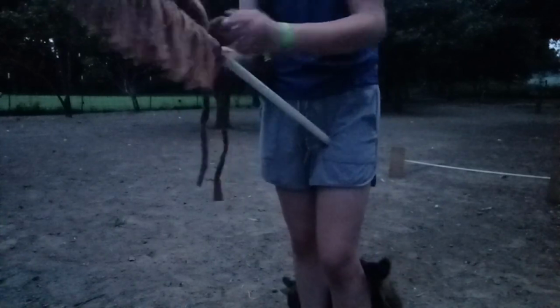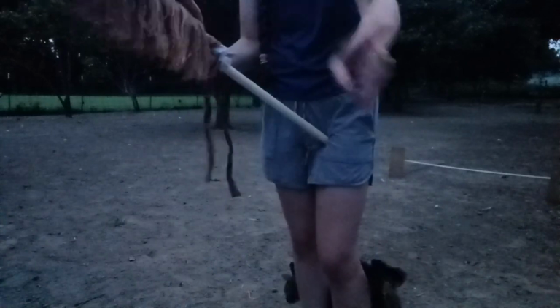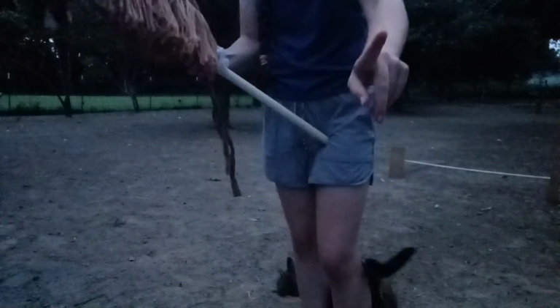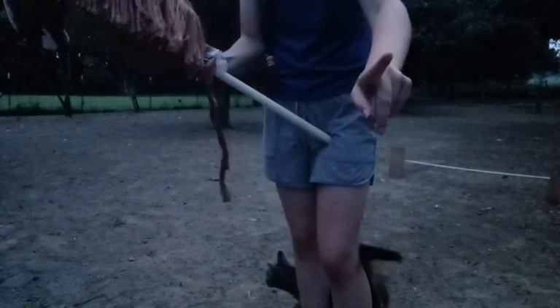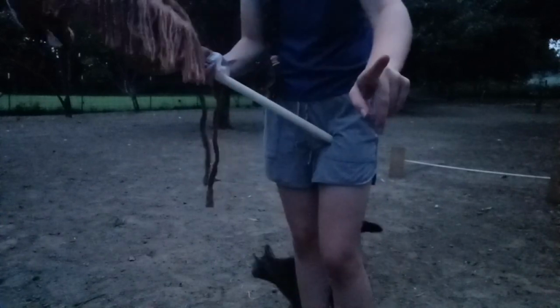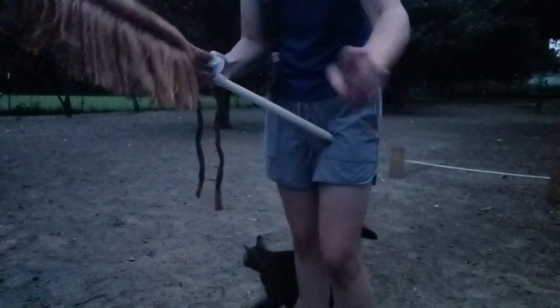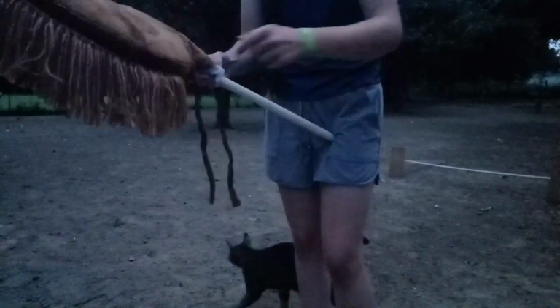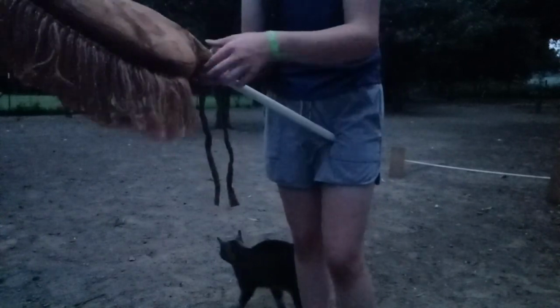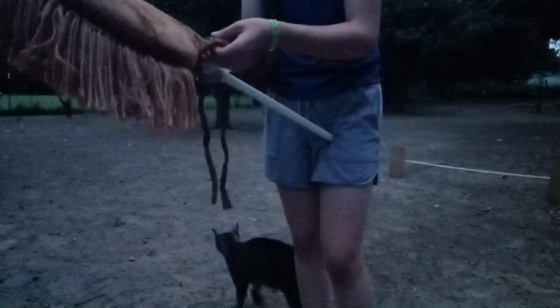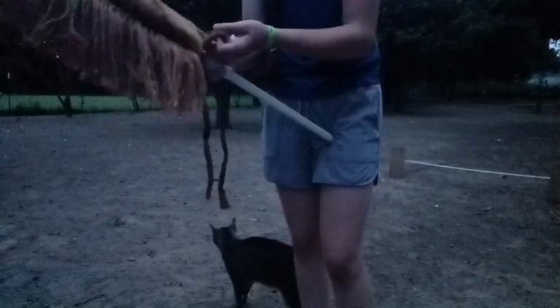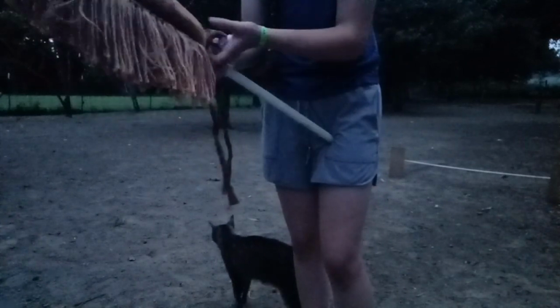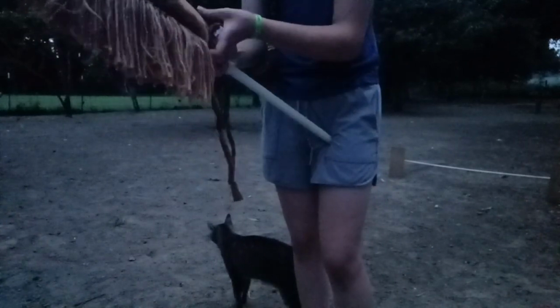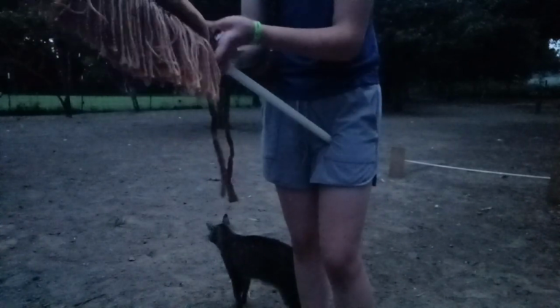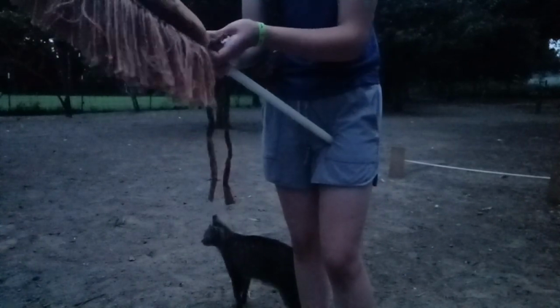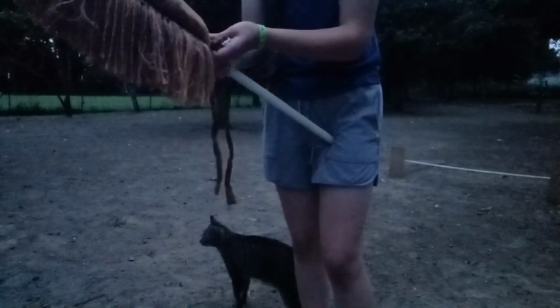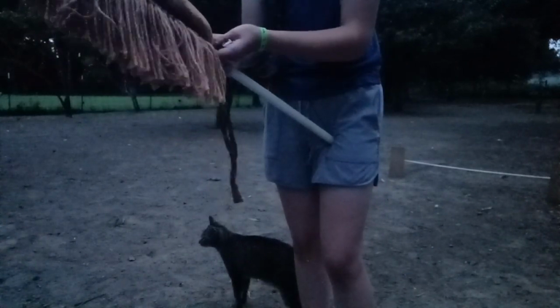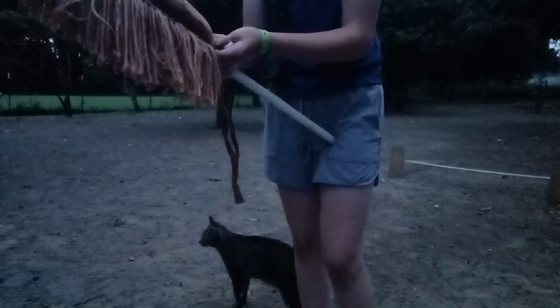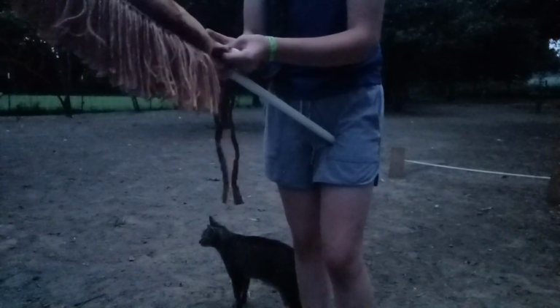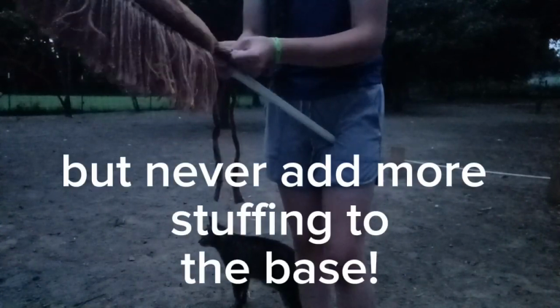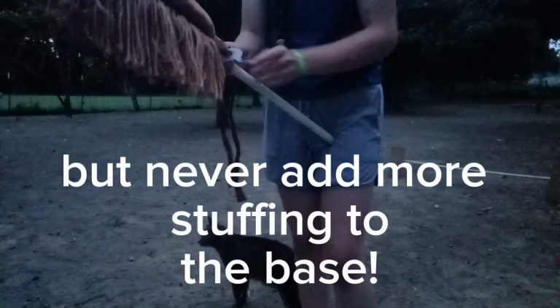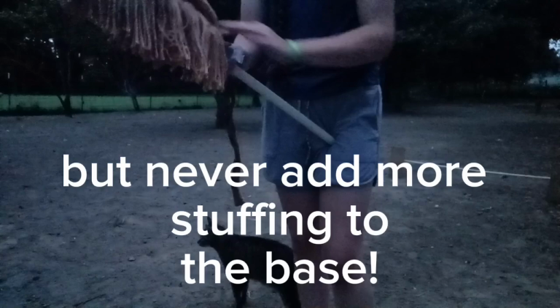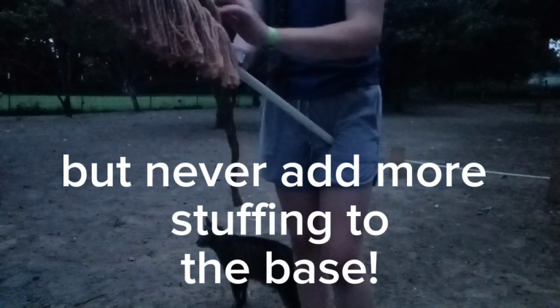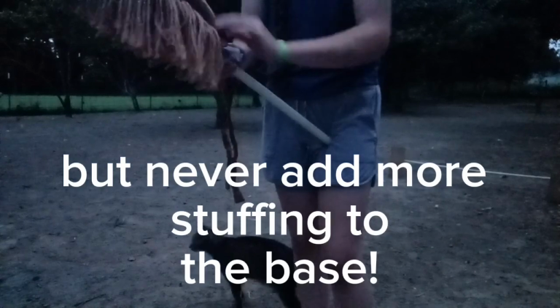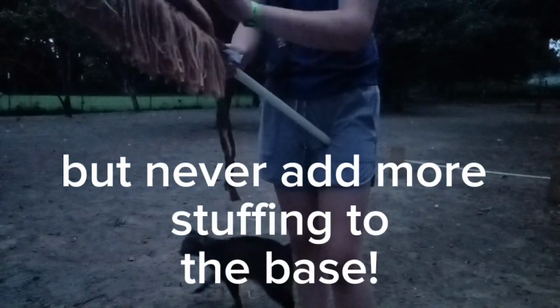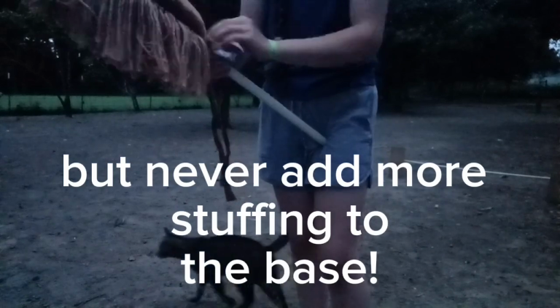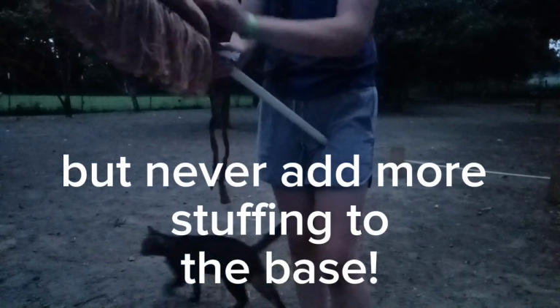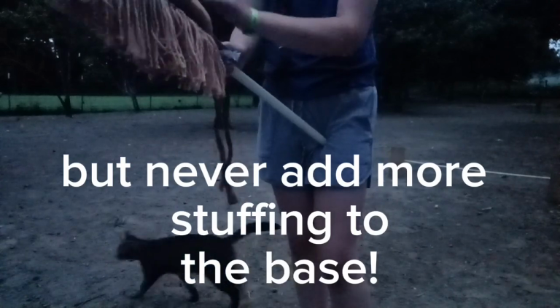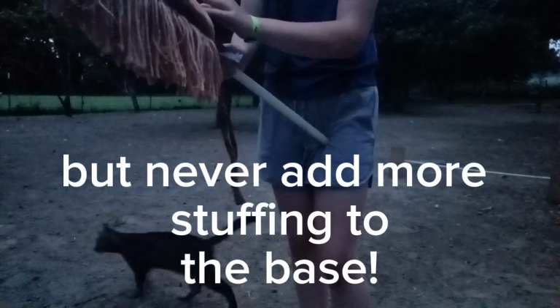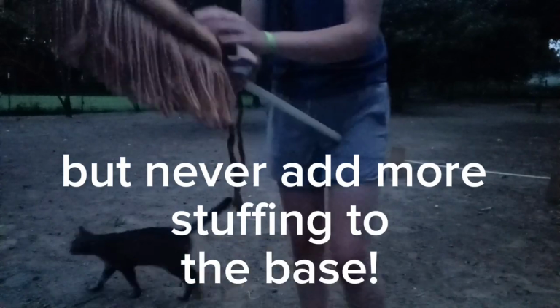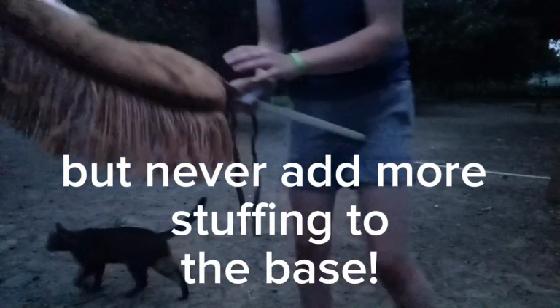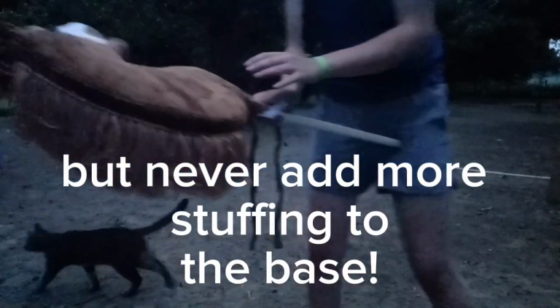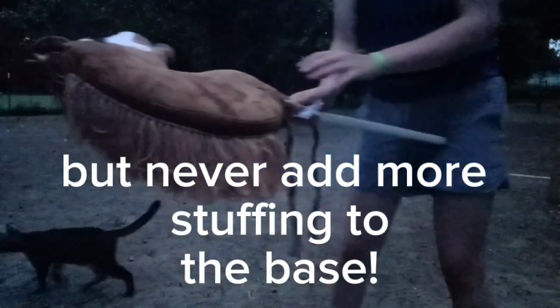You can add more stuffing to the bottom of the stick area, because some of the stuffing can get pushed up in here a bit more.